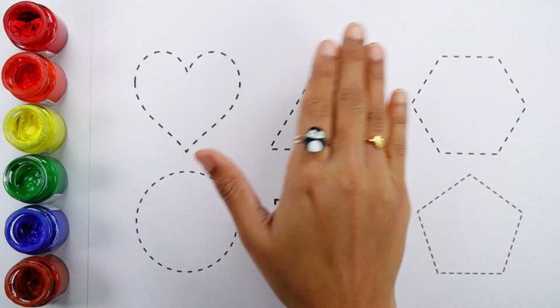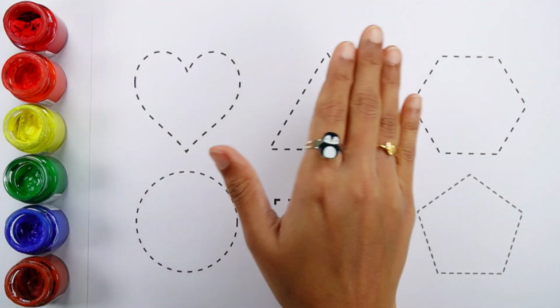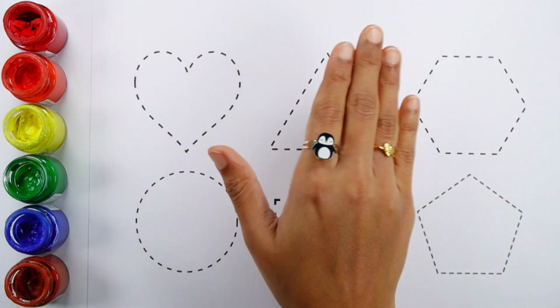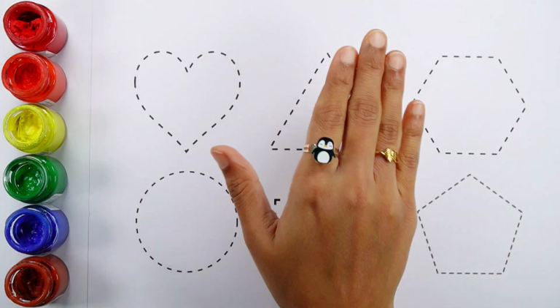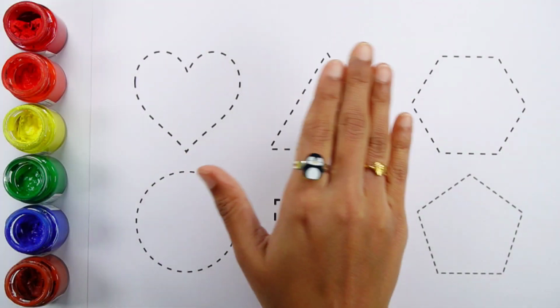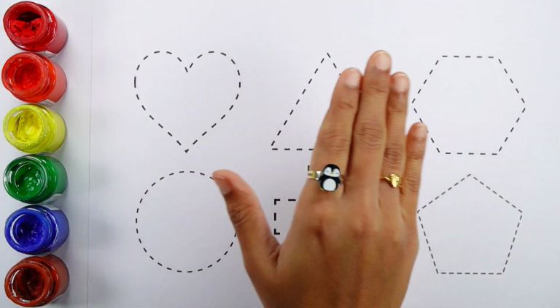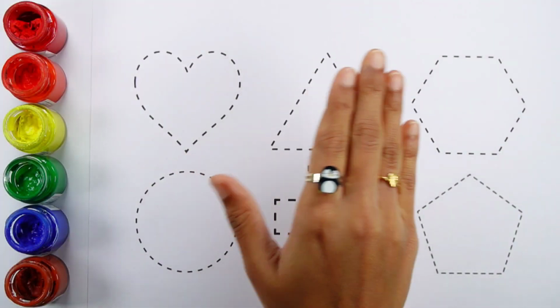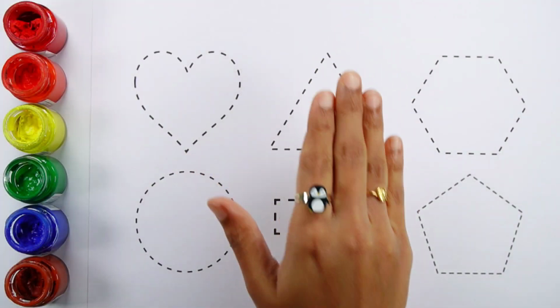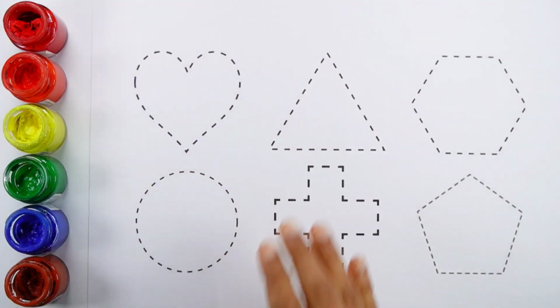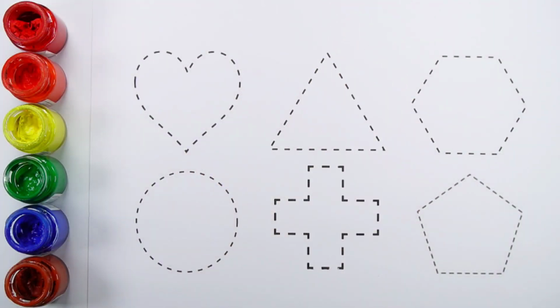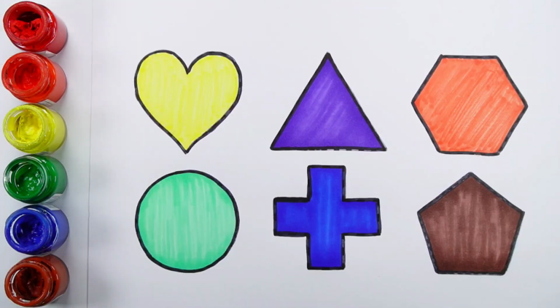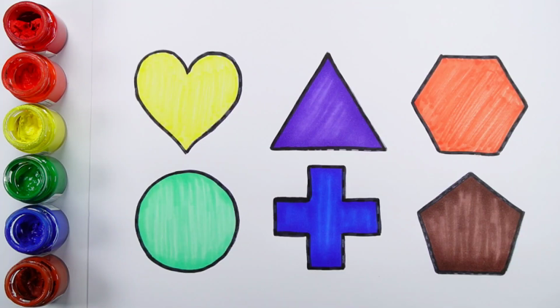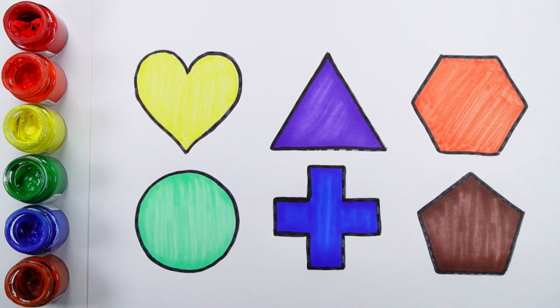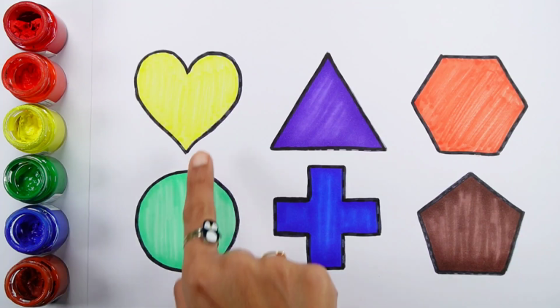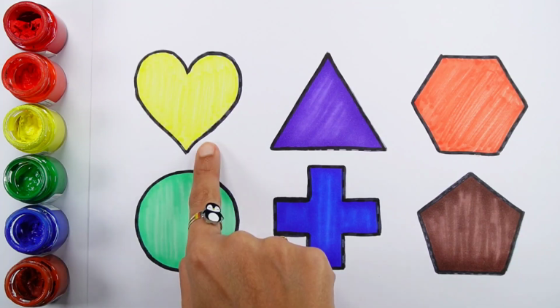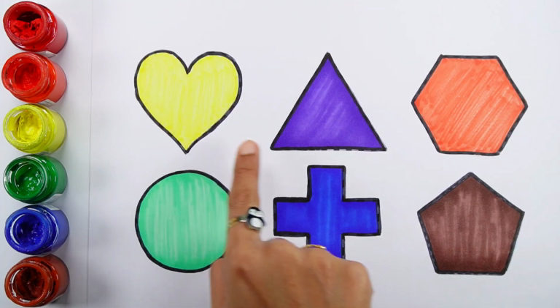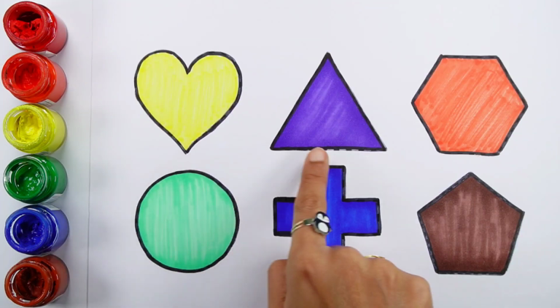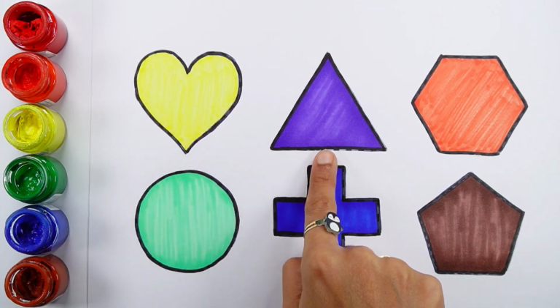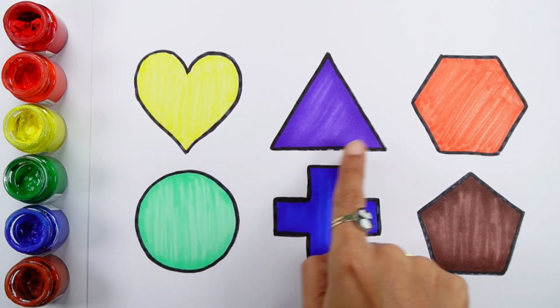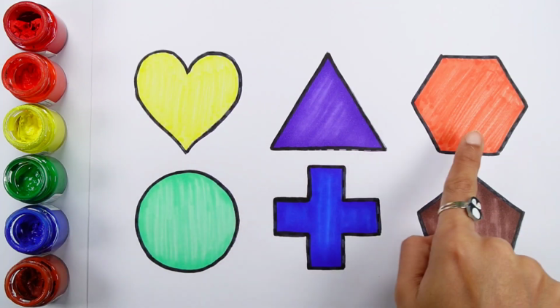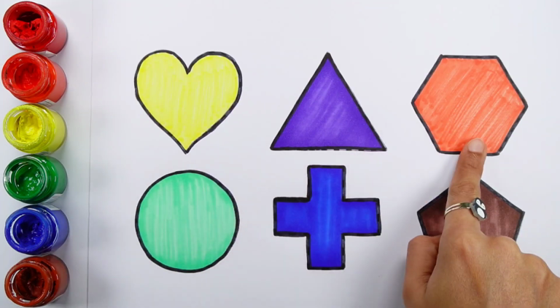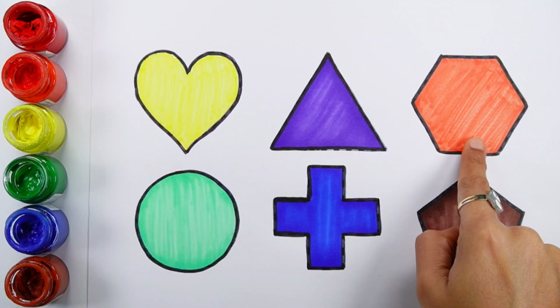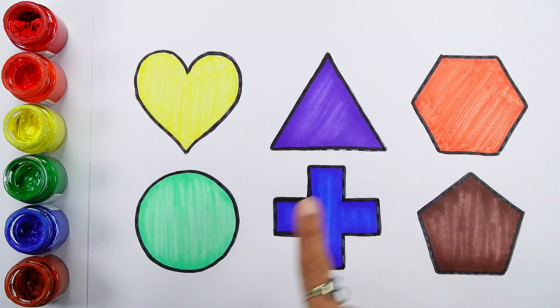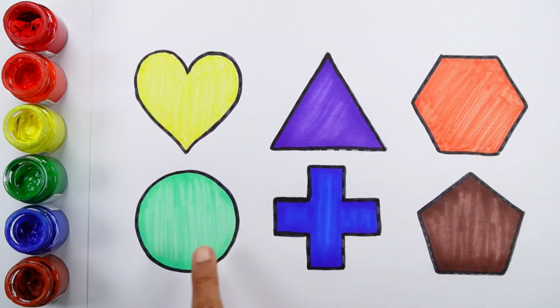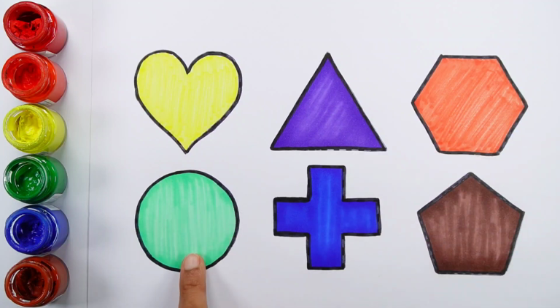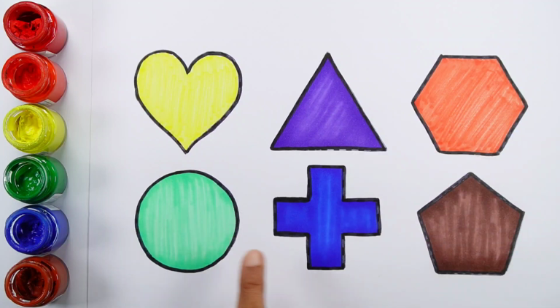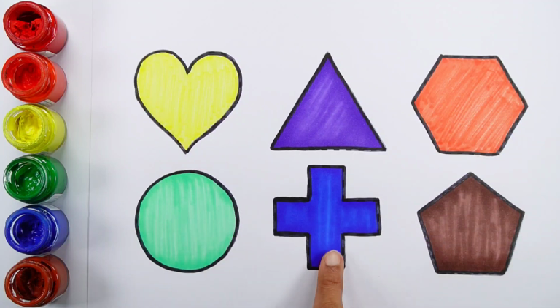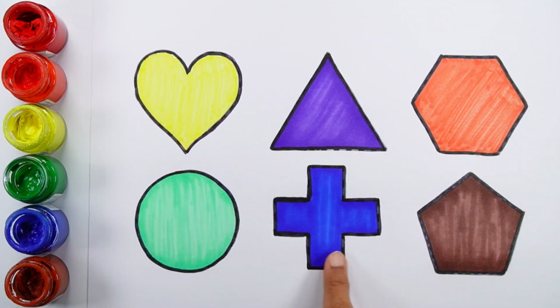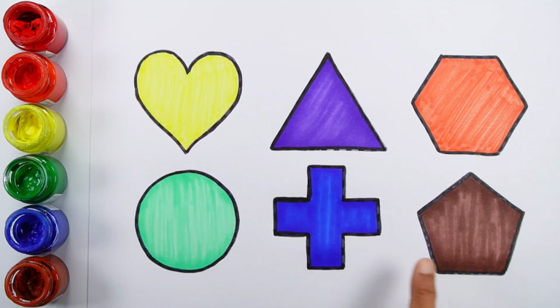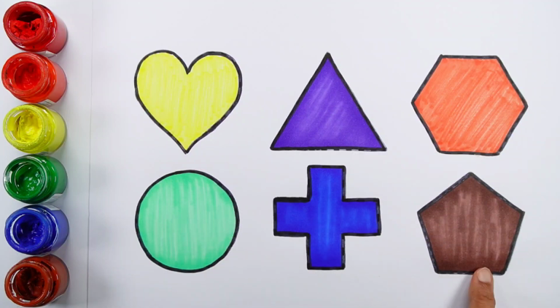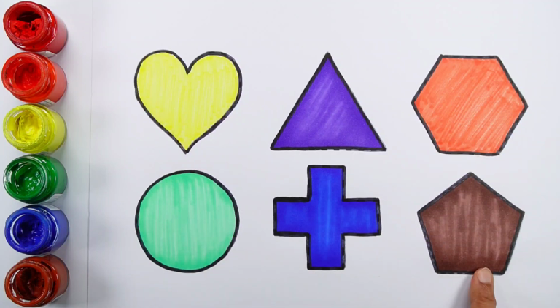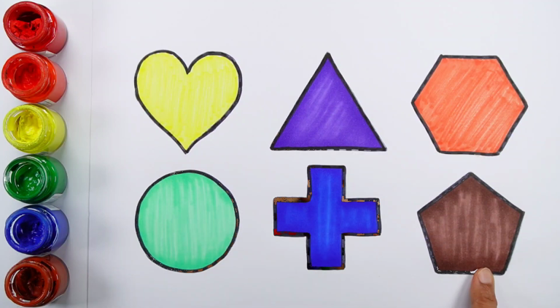Hello guys! Heart, Triangle, Hexagon, Circle, Cross, Pentagon.